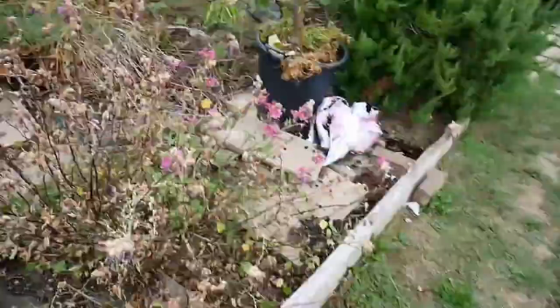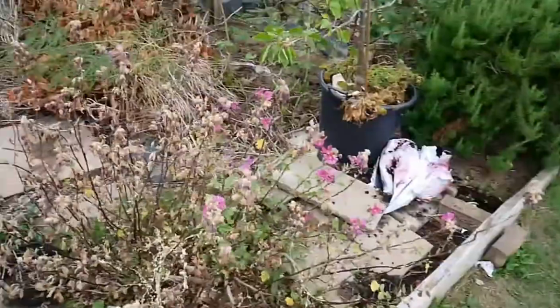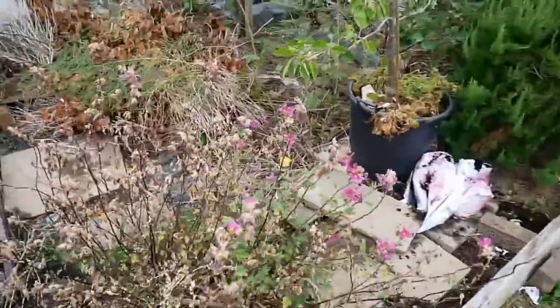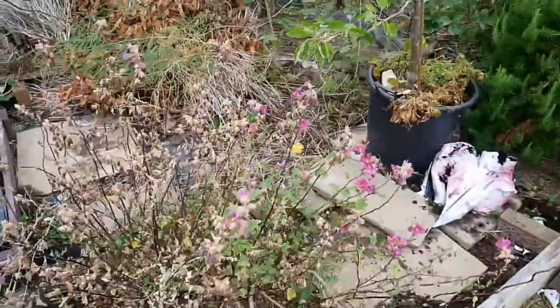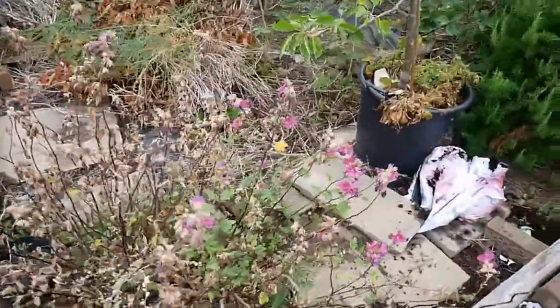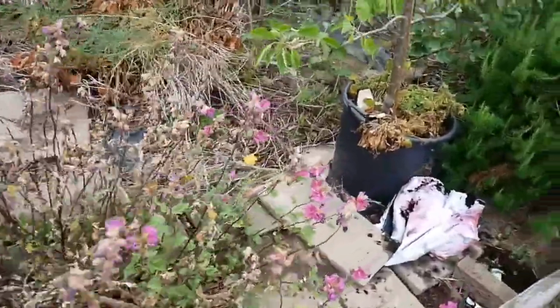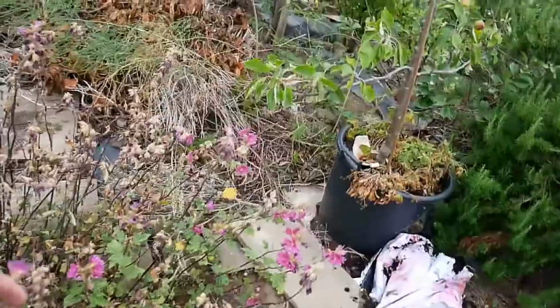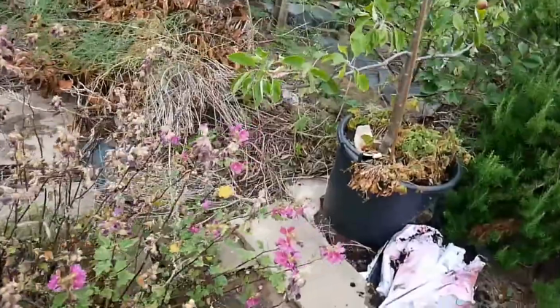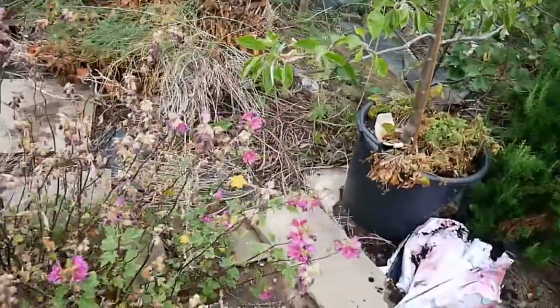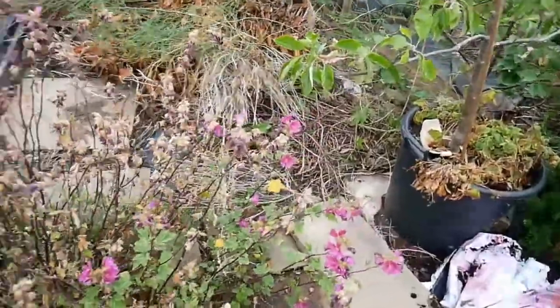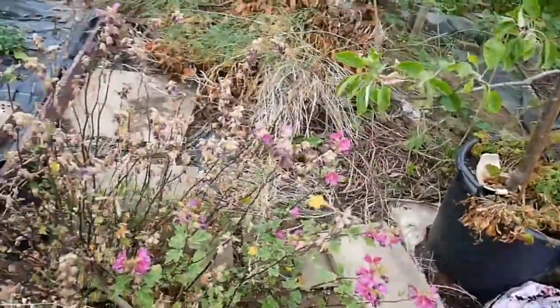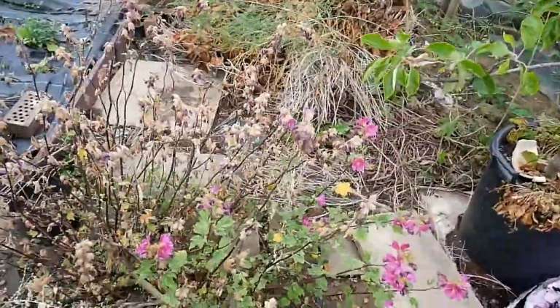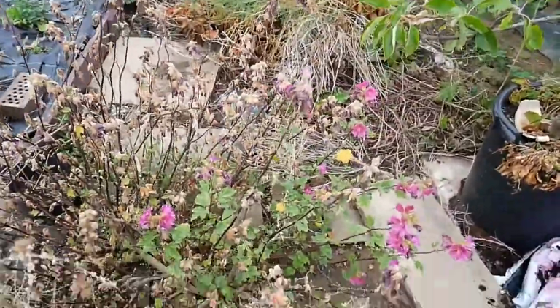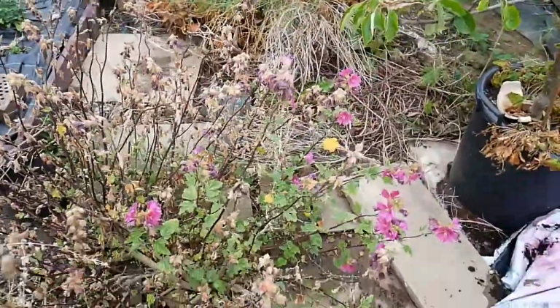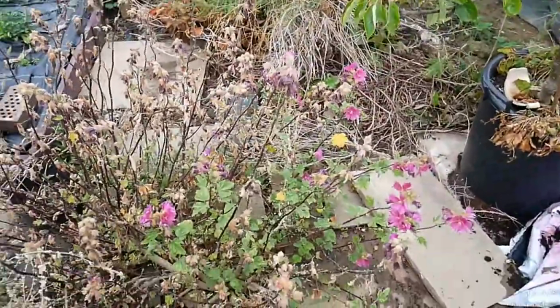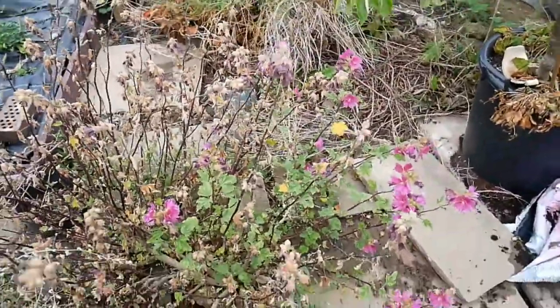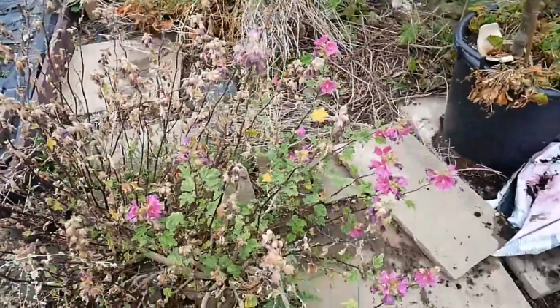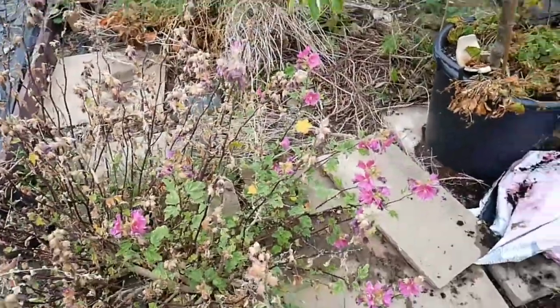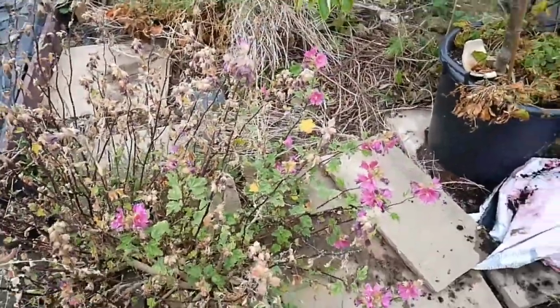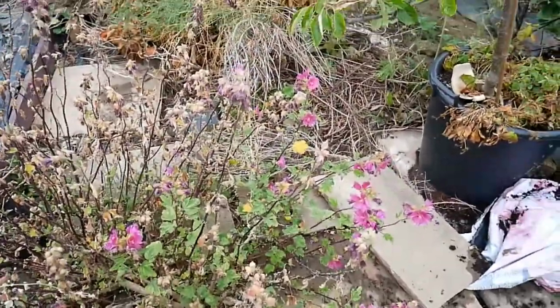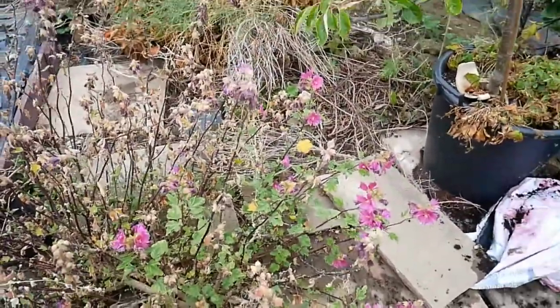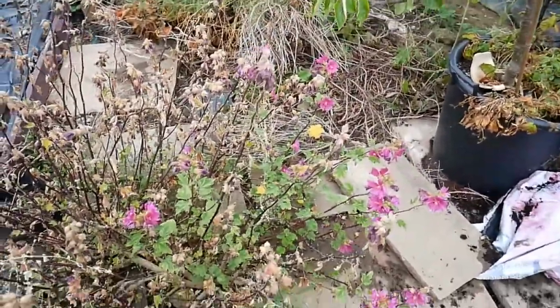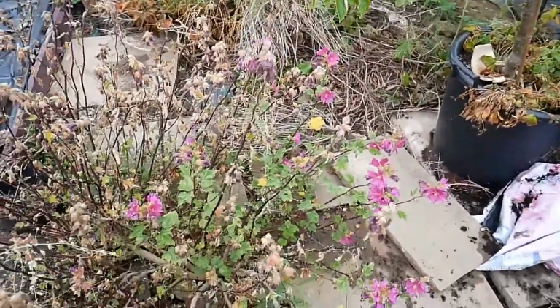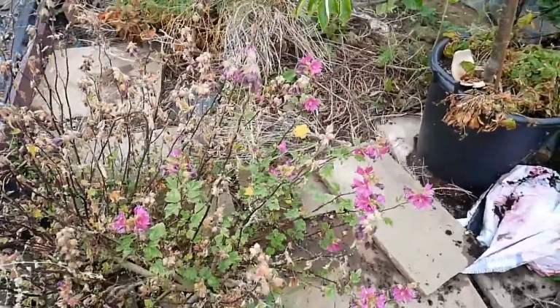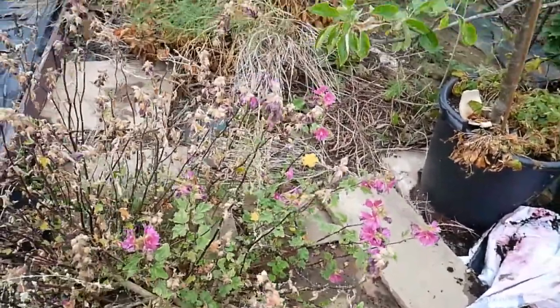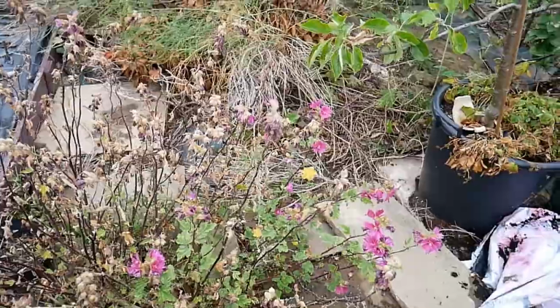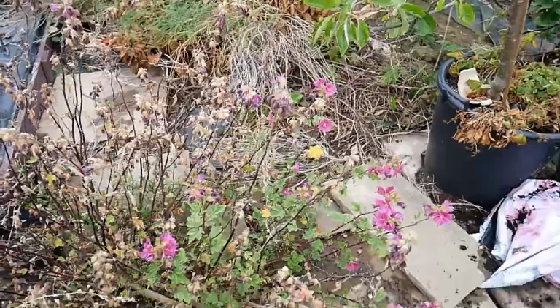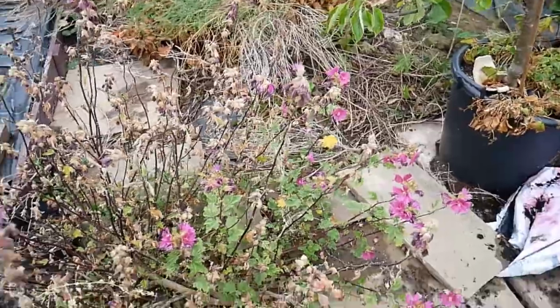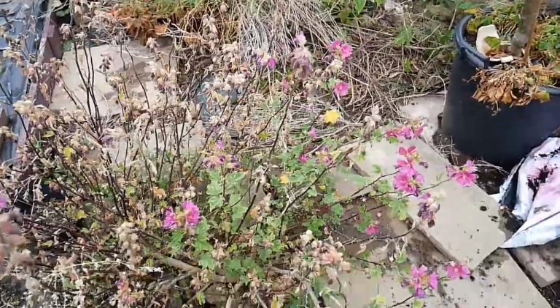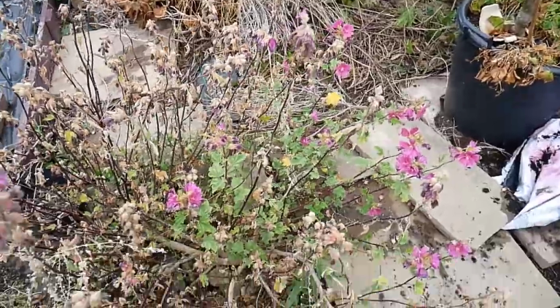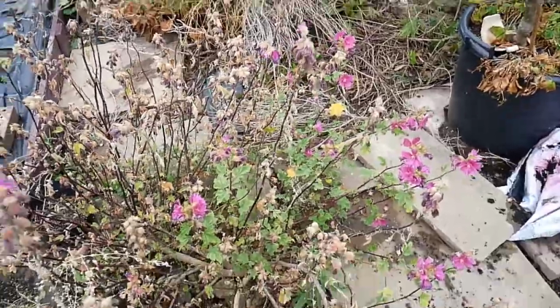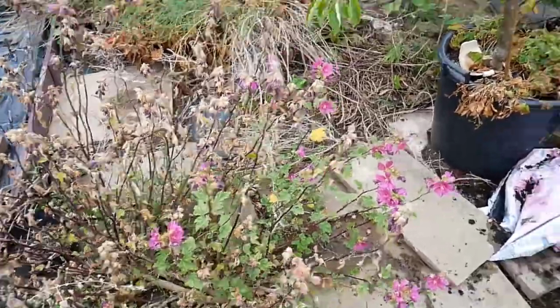My lavatera has decided to stop flowering. I'm going to see if I can take some seeds from that.